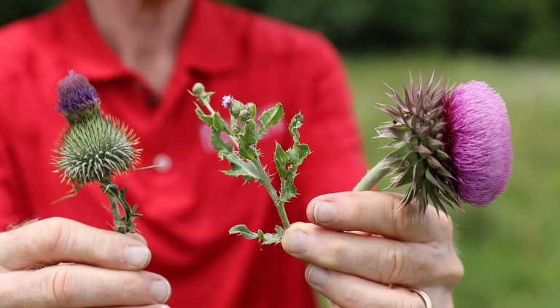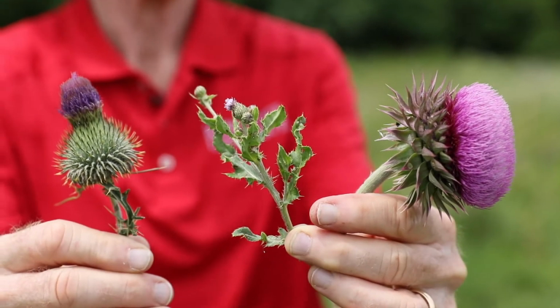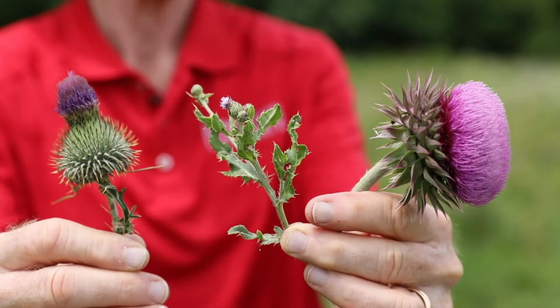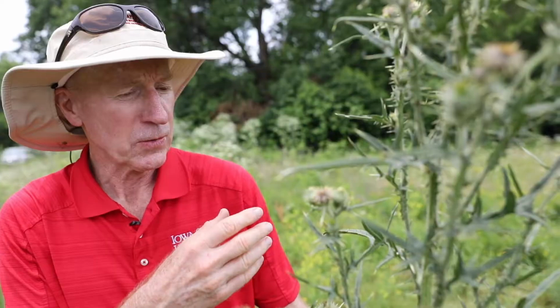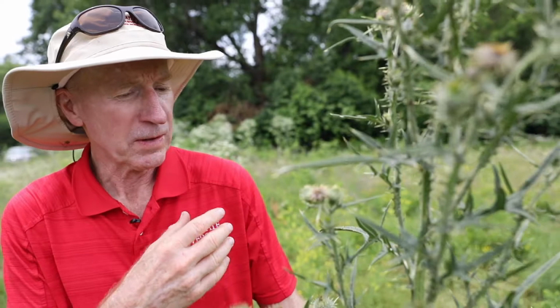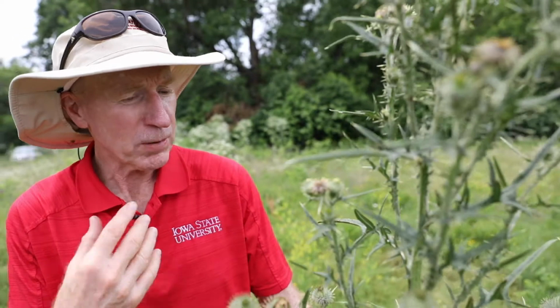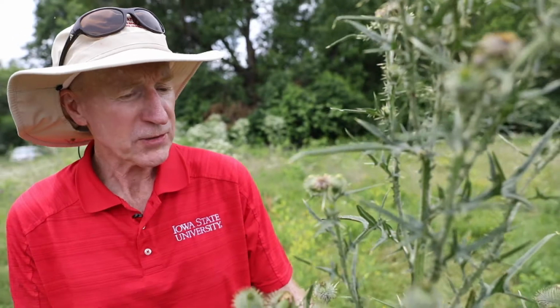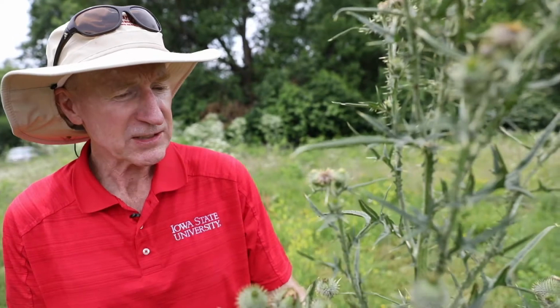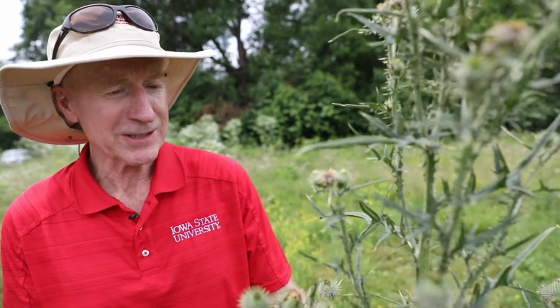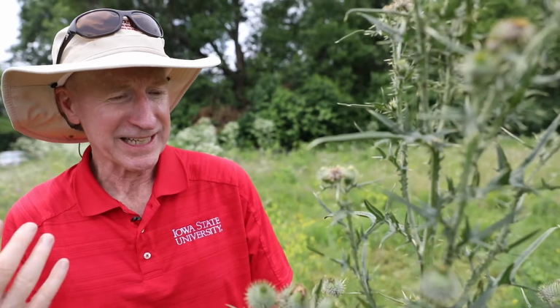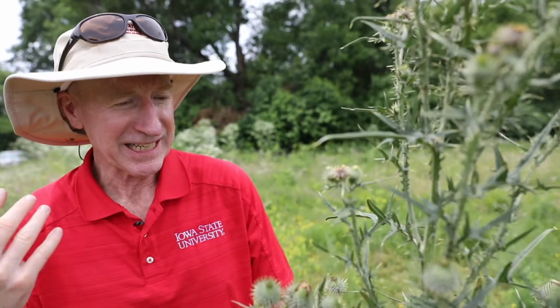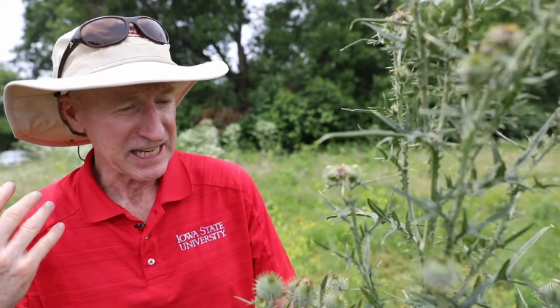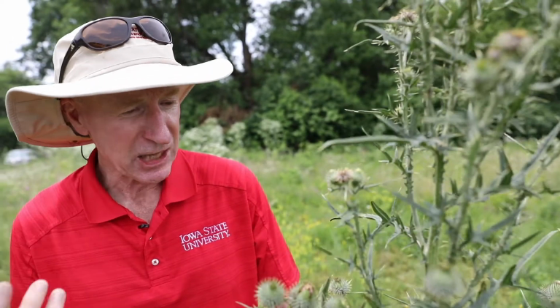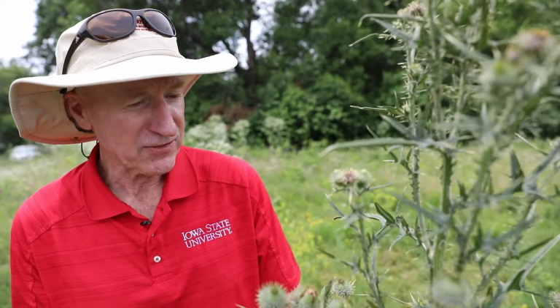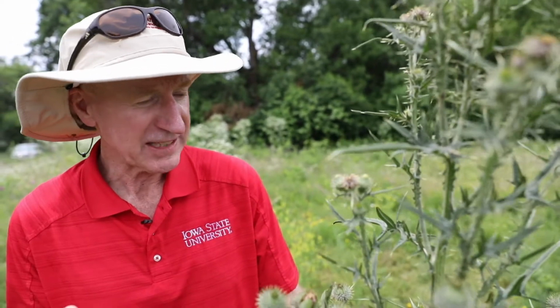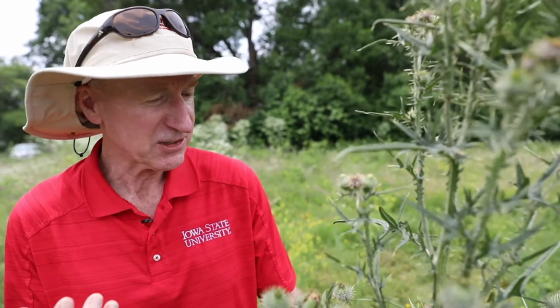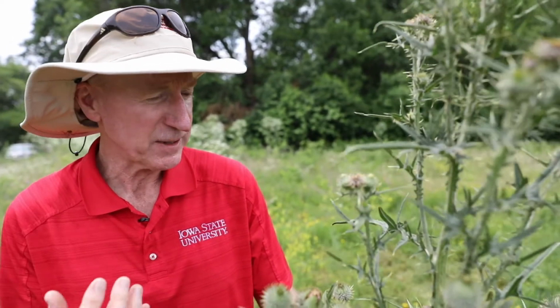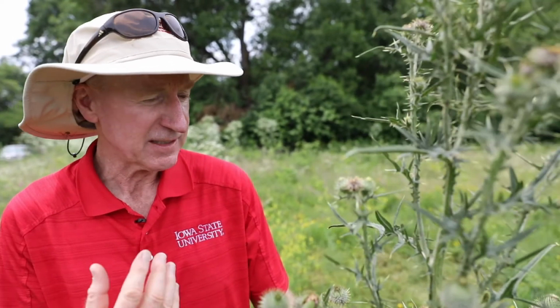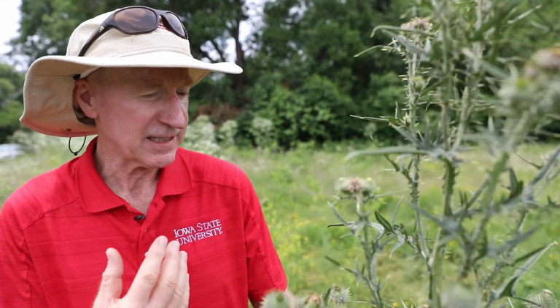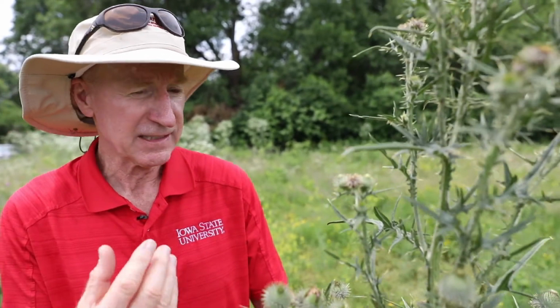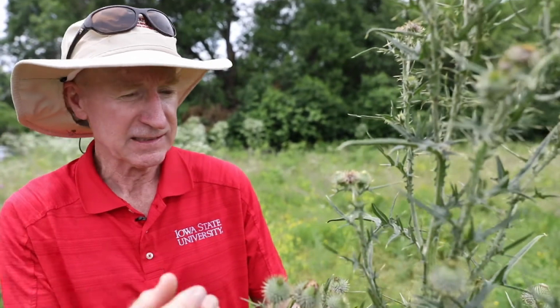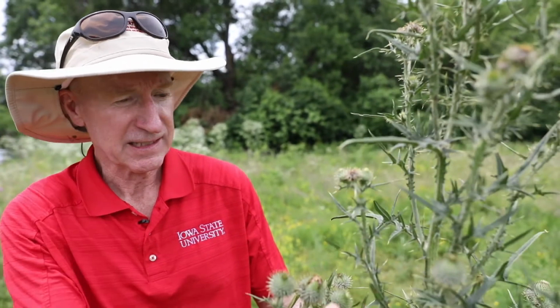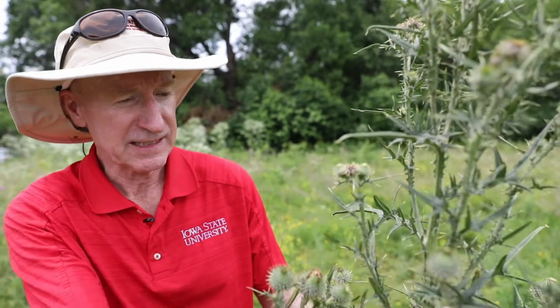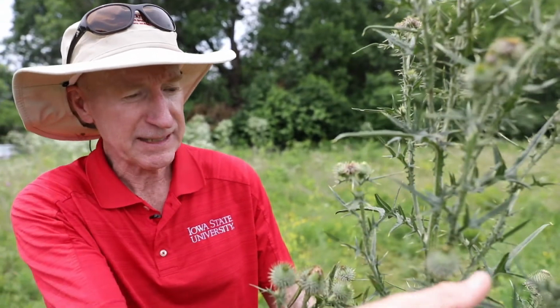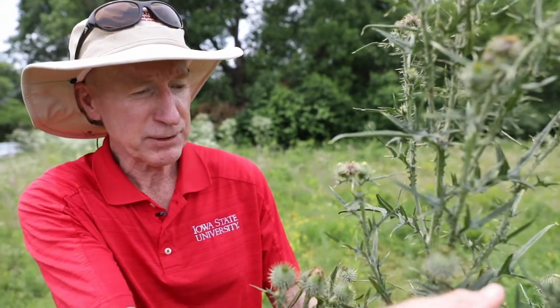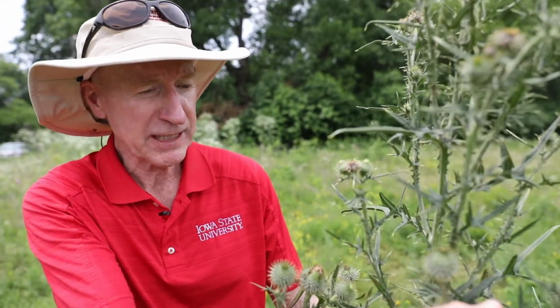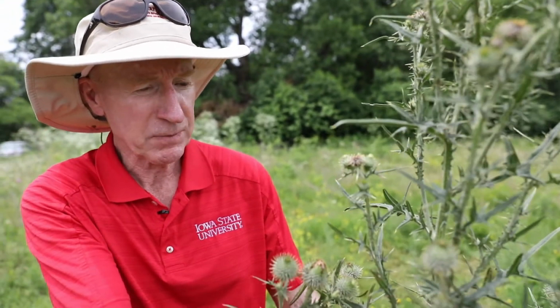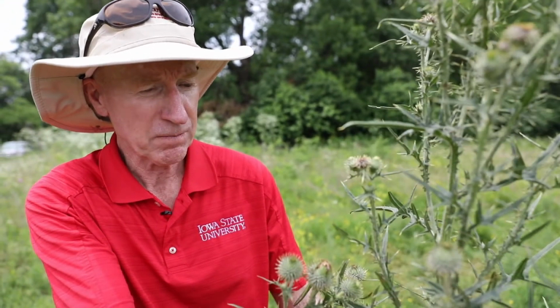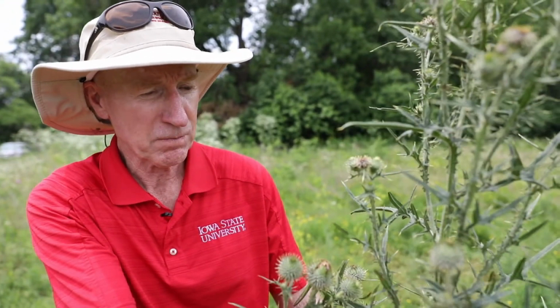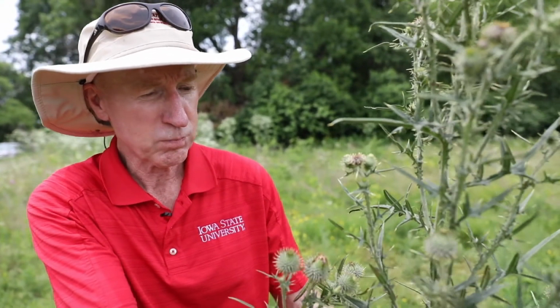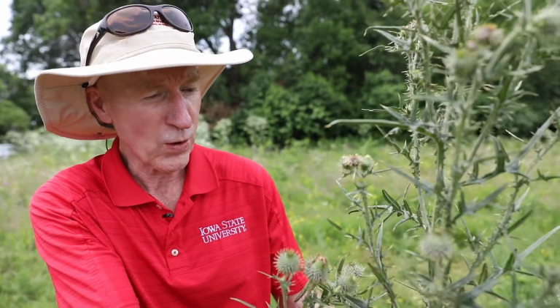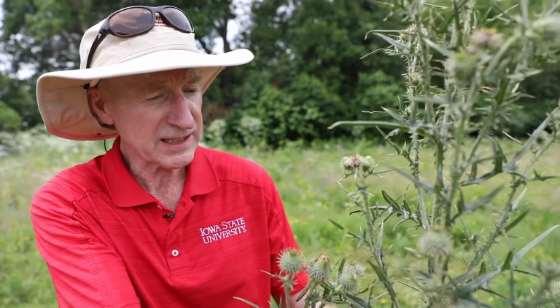Bull thistle is another invasive species with deeply lobed leaves and sharp spines at the tips of those lobes.